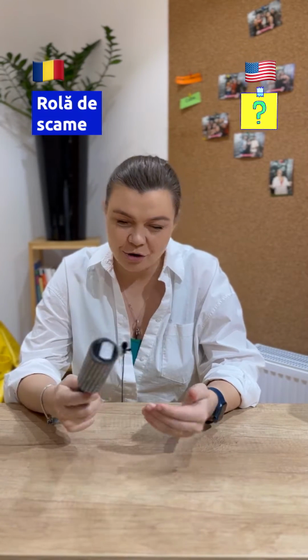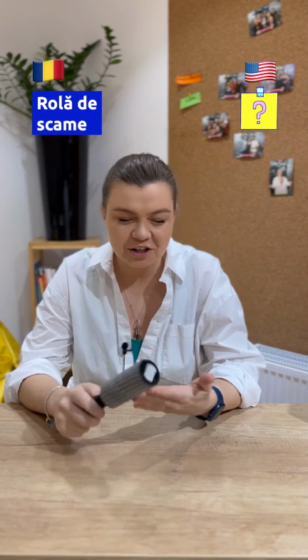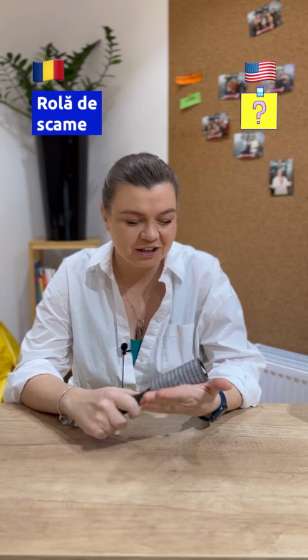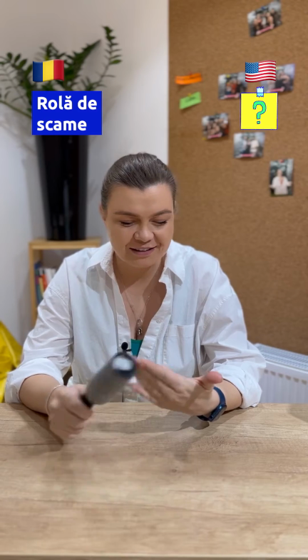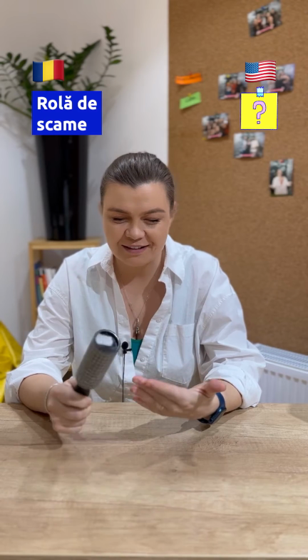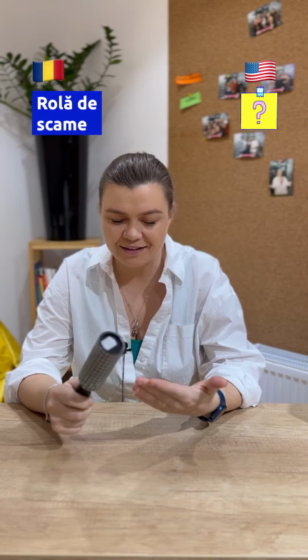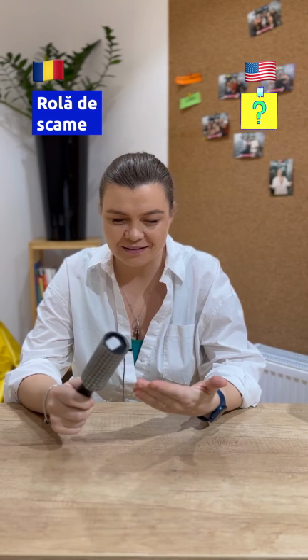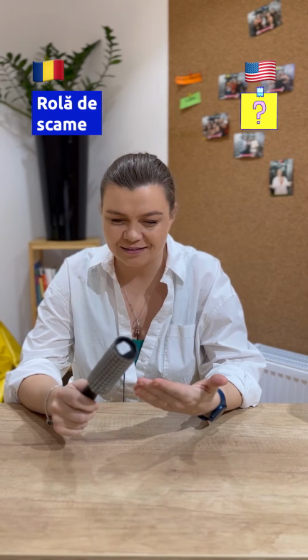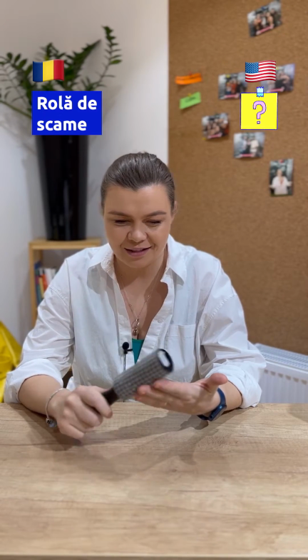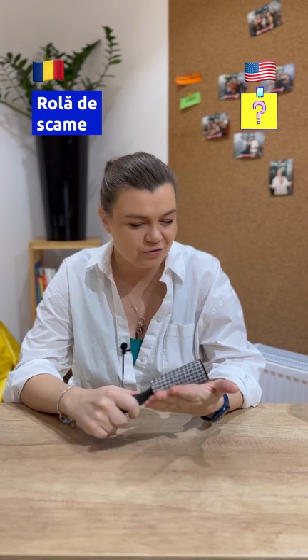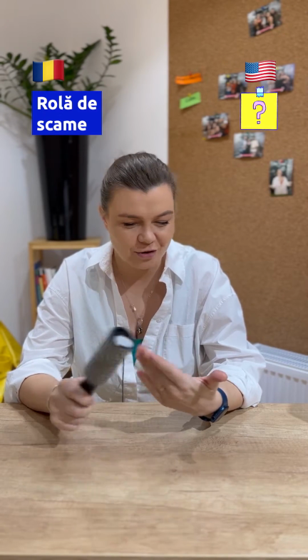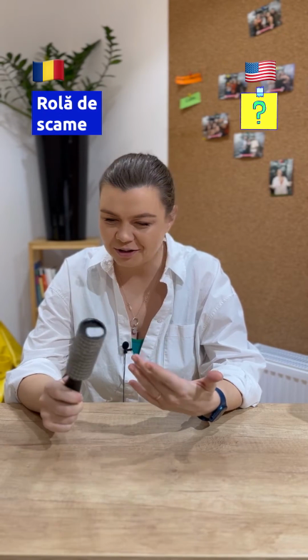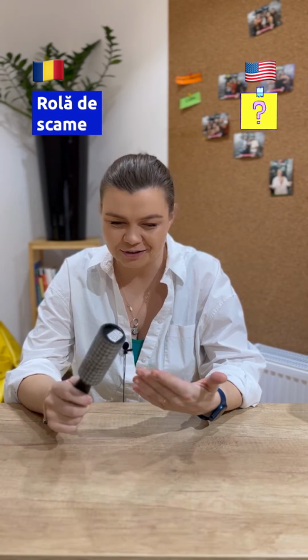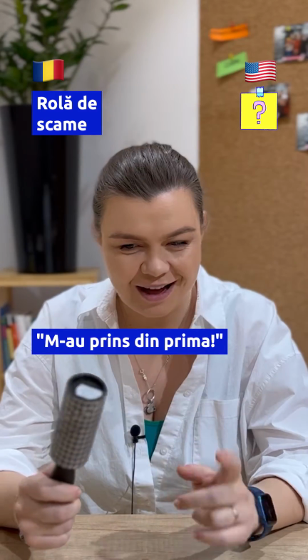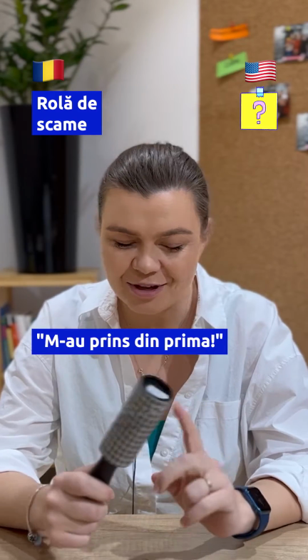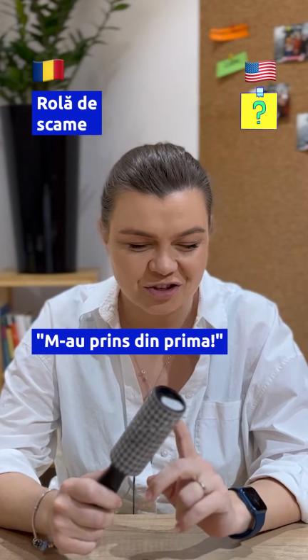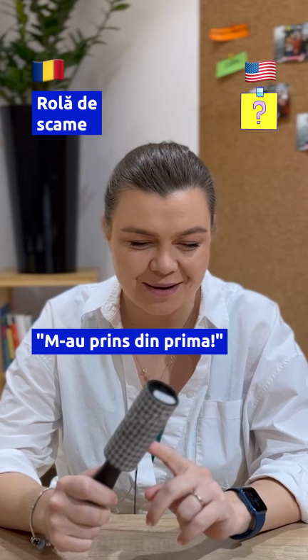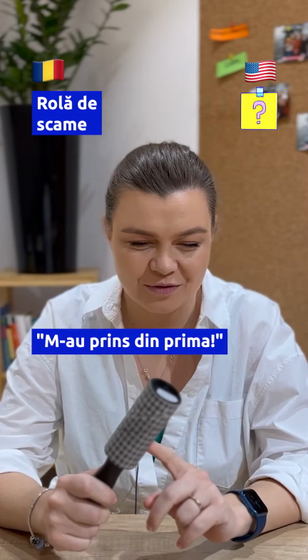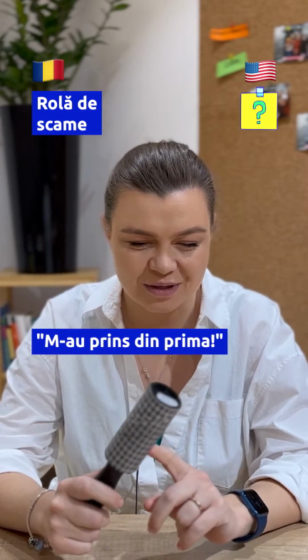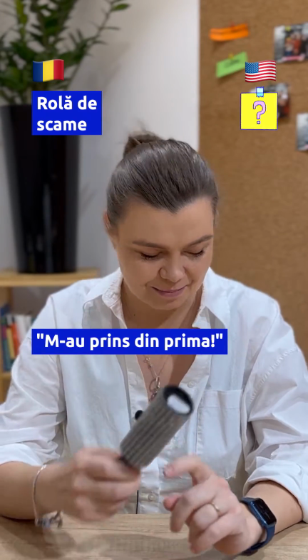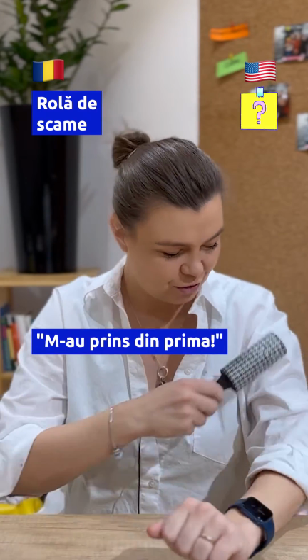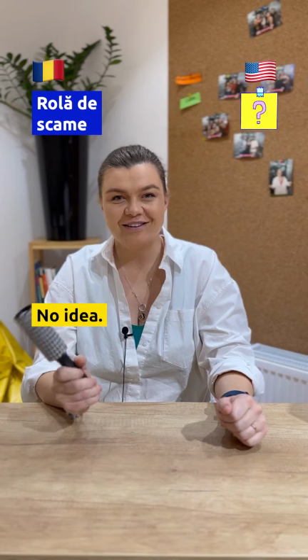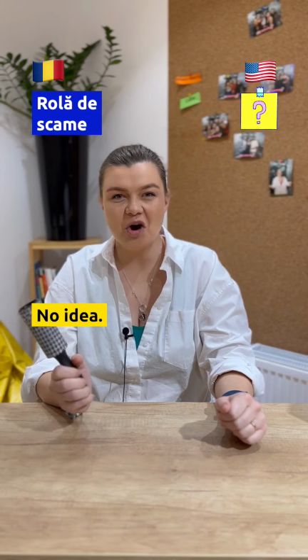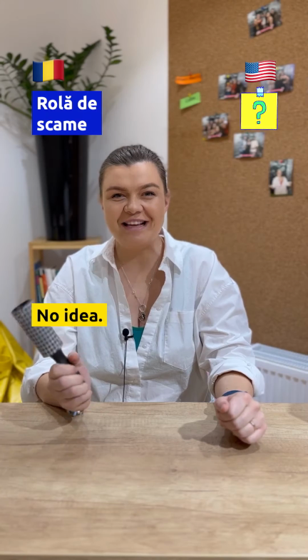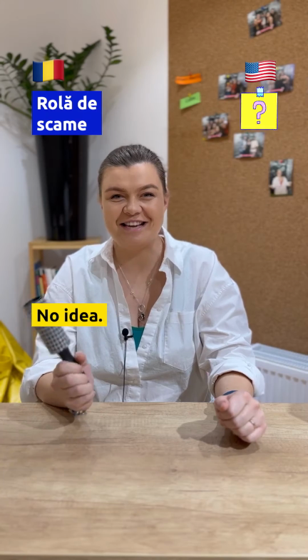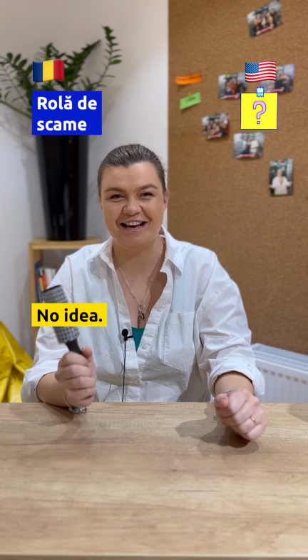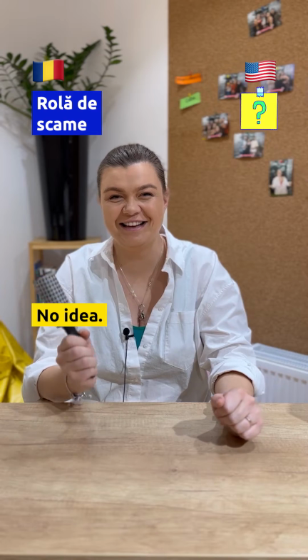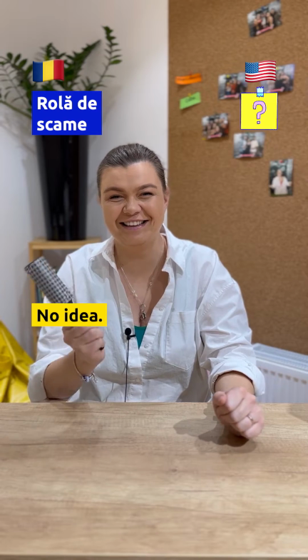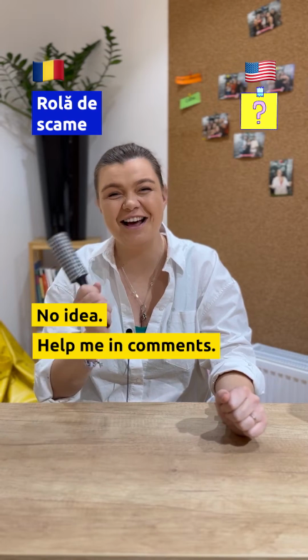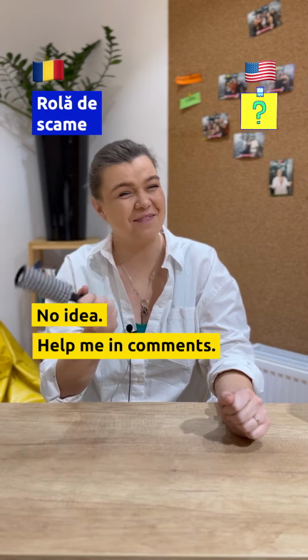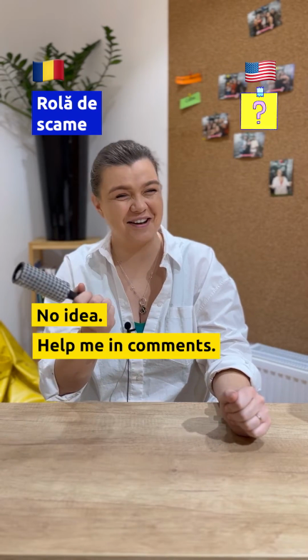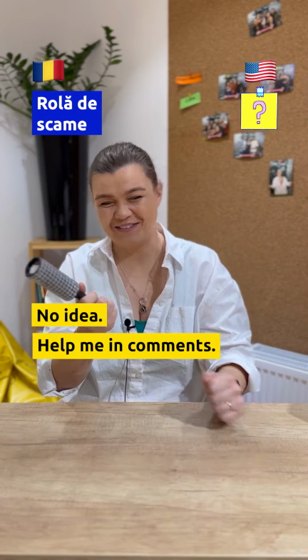Roller, like clothes roller. No idea. Help me in comments.